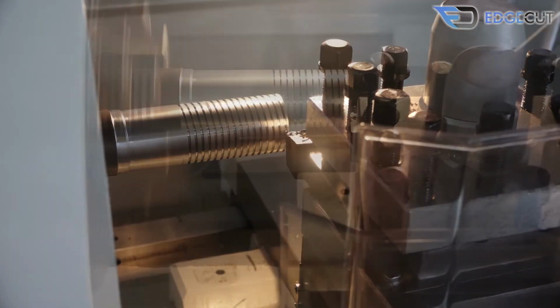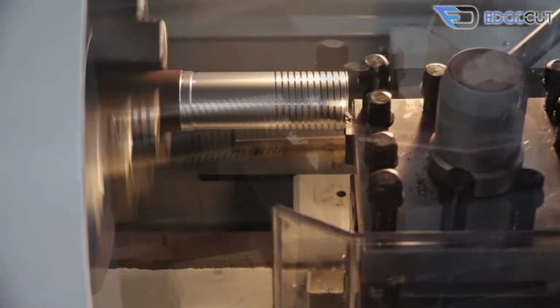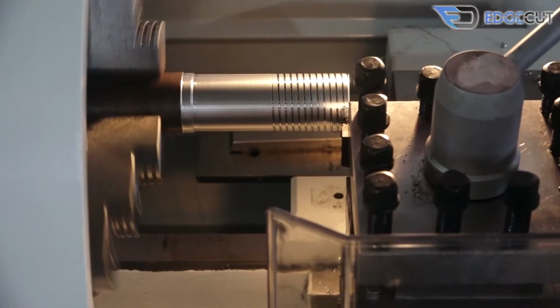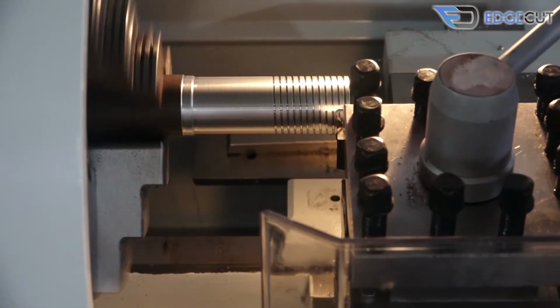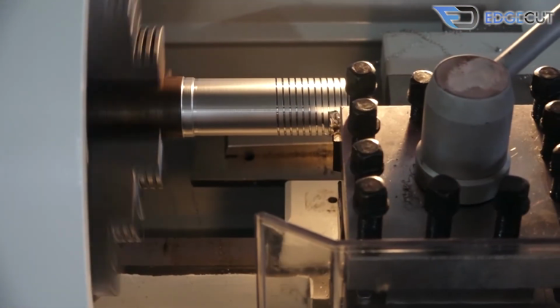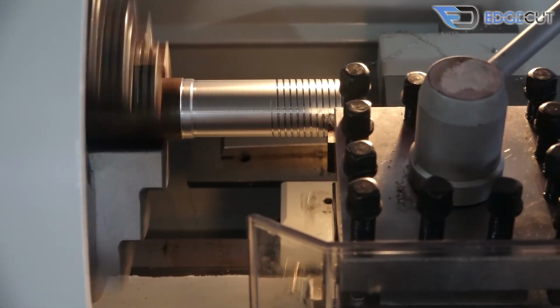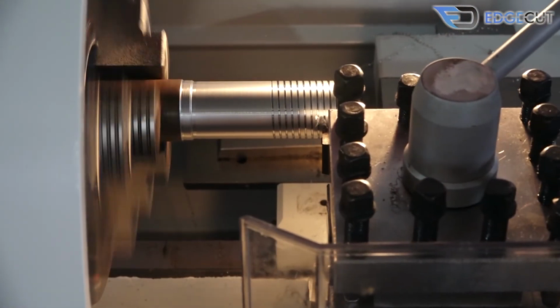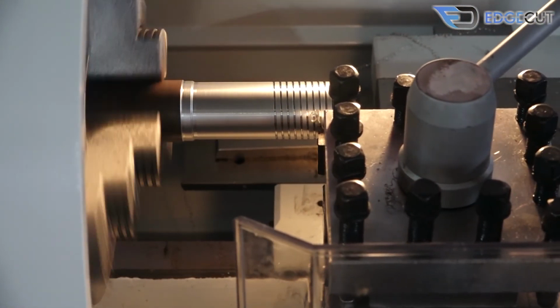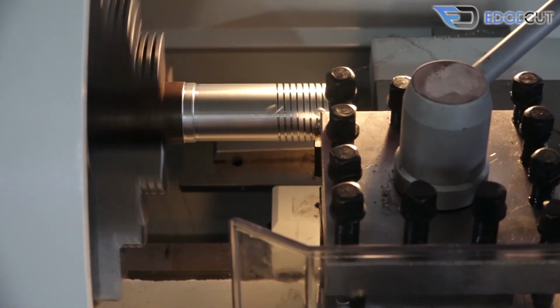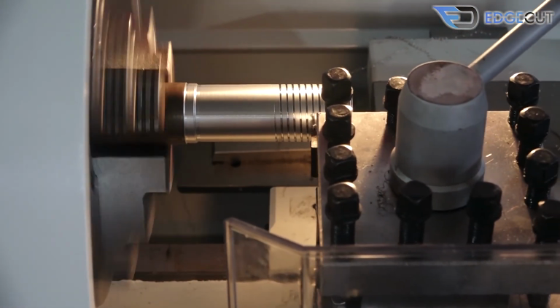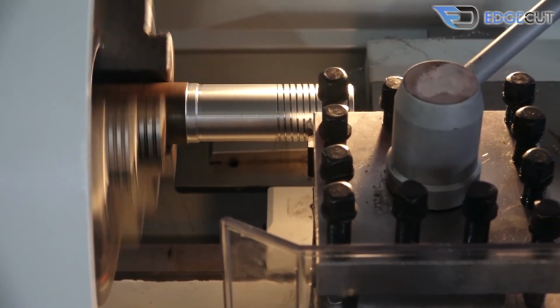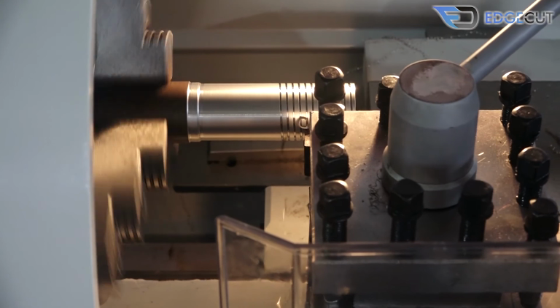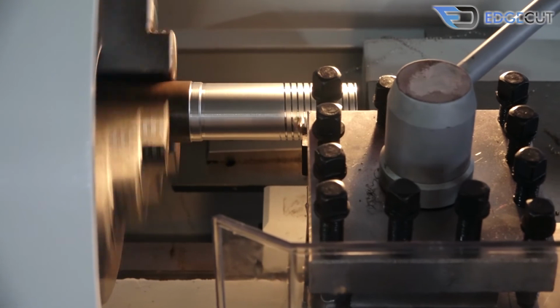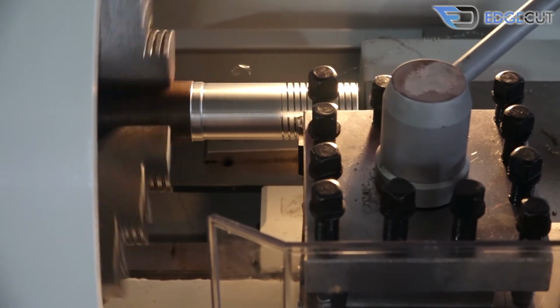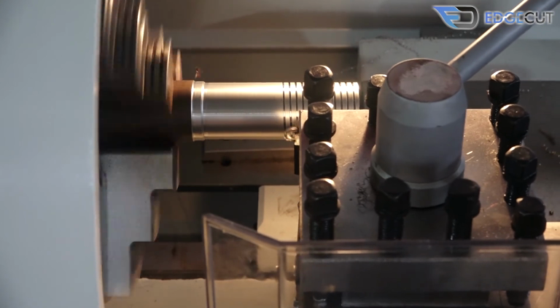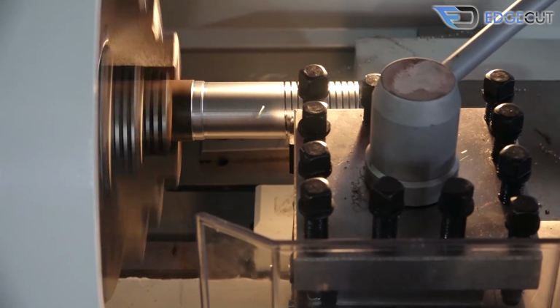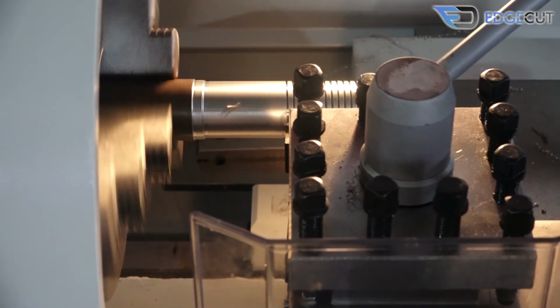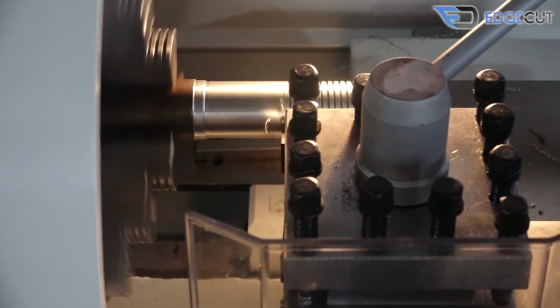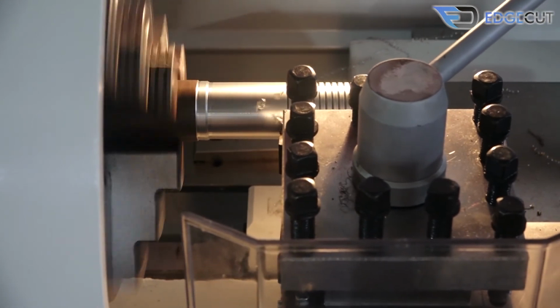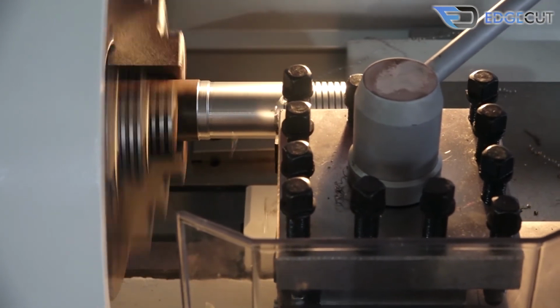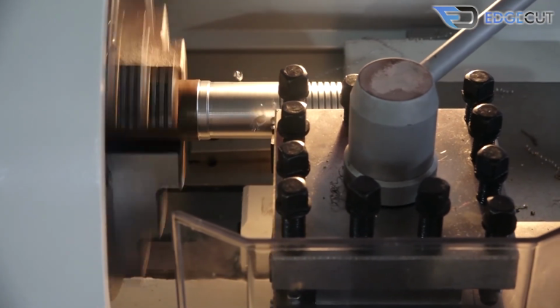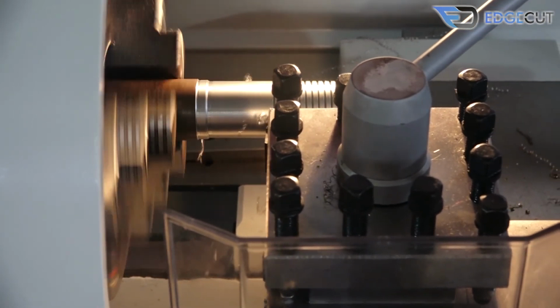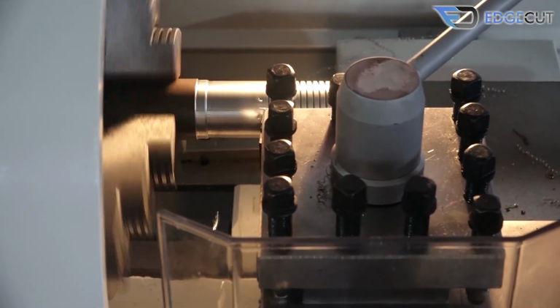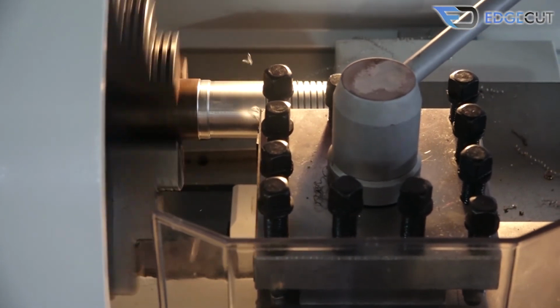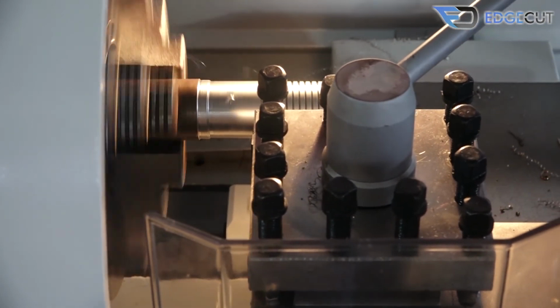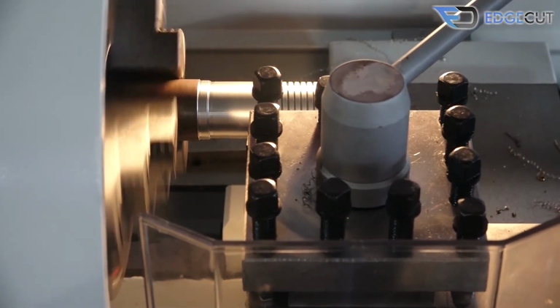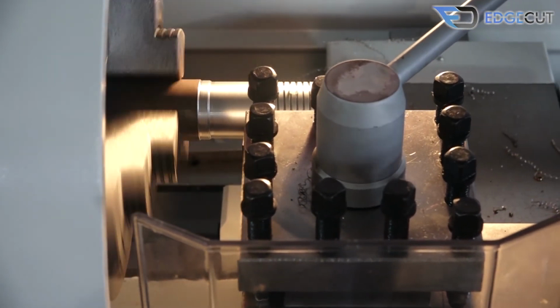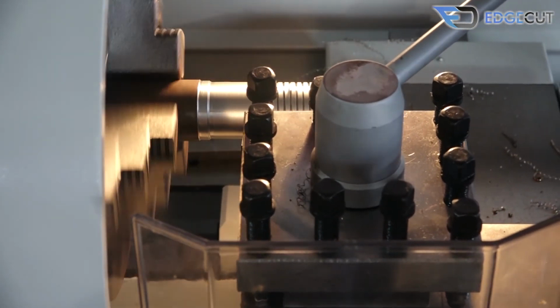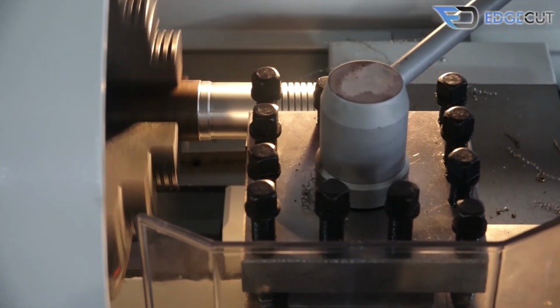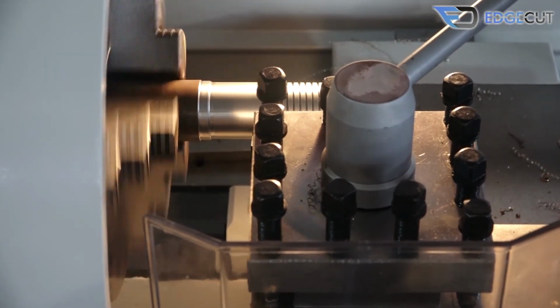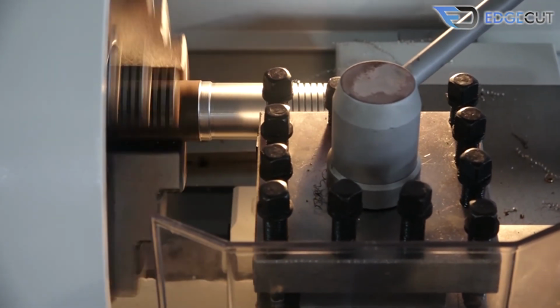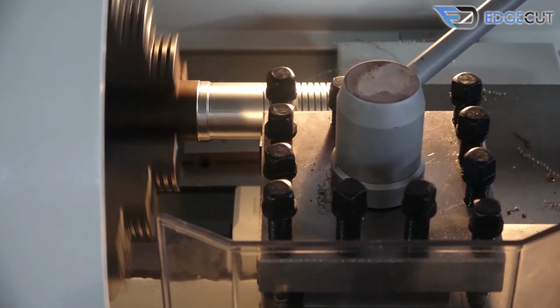We at Bhavya Machine Tools ensure to give our customers the best quality machines and full technical solution and non-stop reliable services so that their business can grow to the greatest extent.